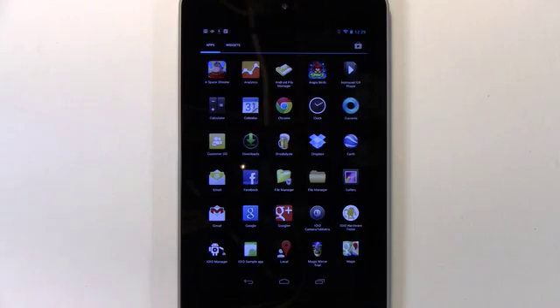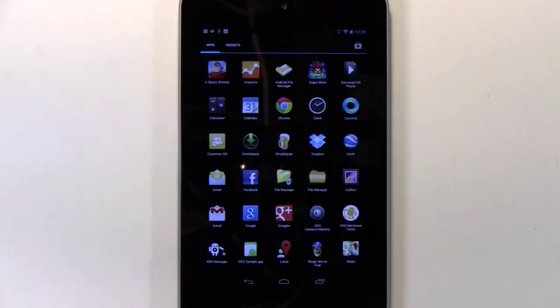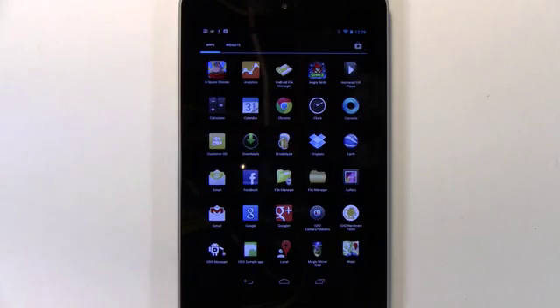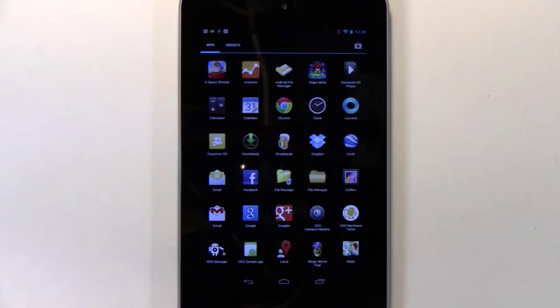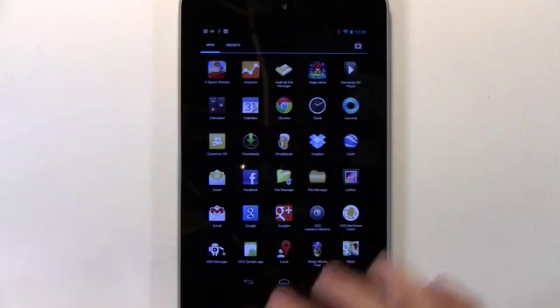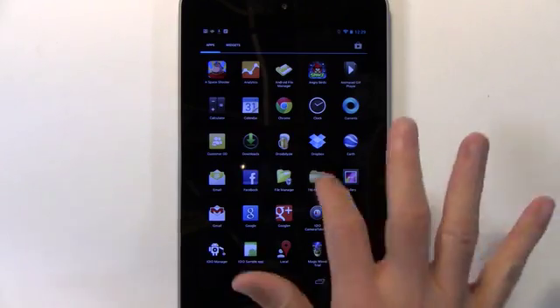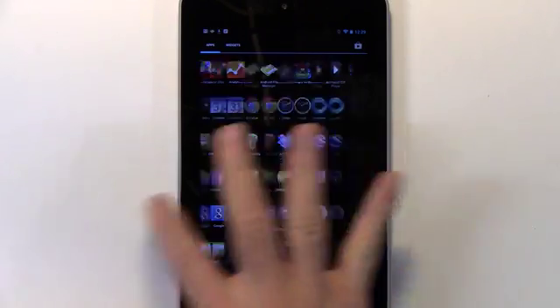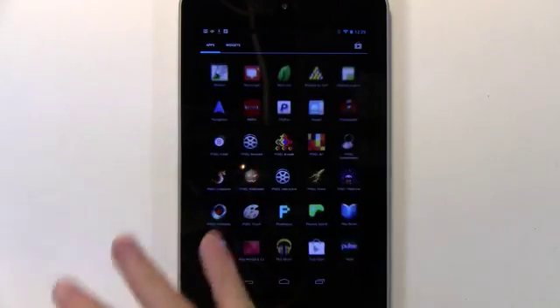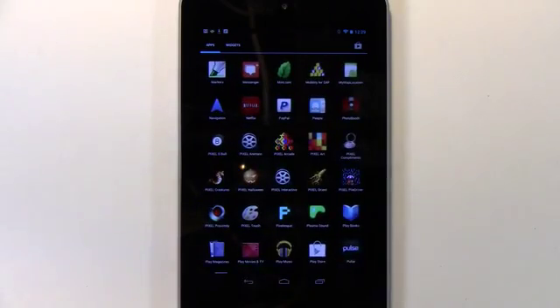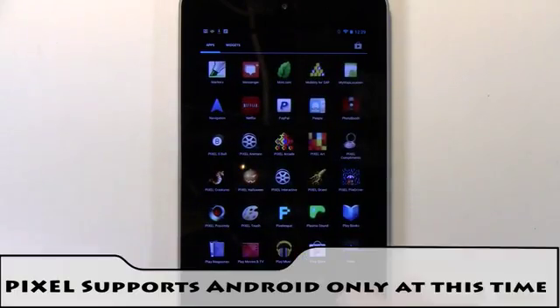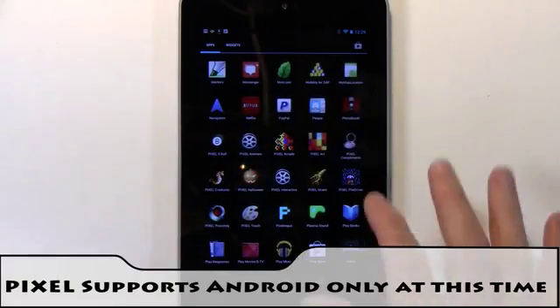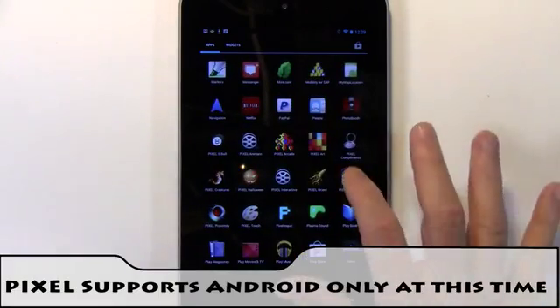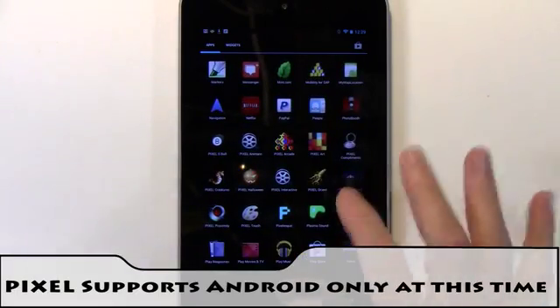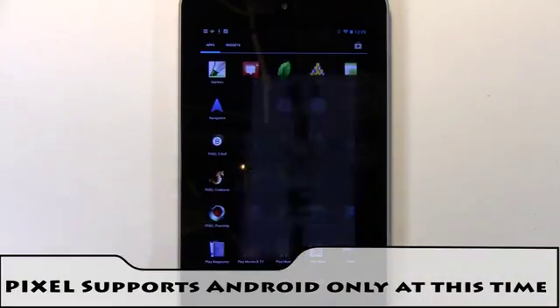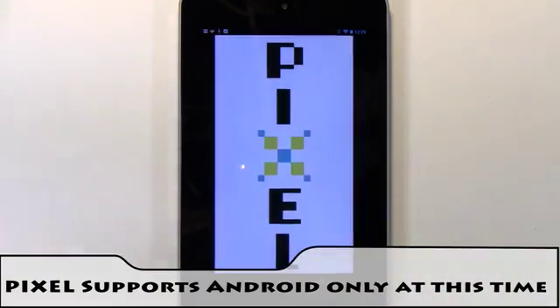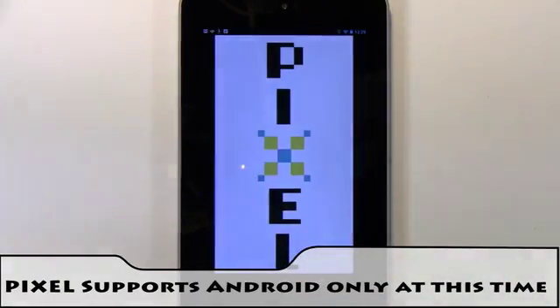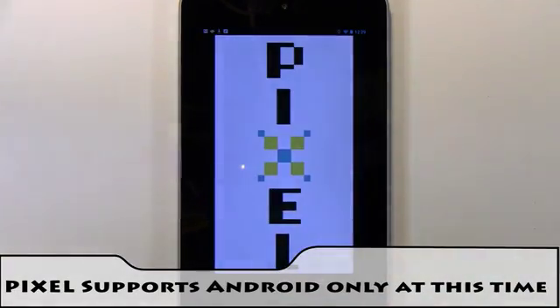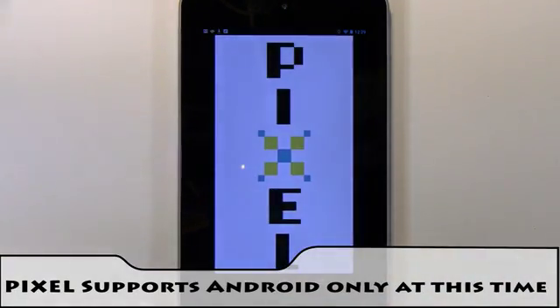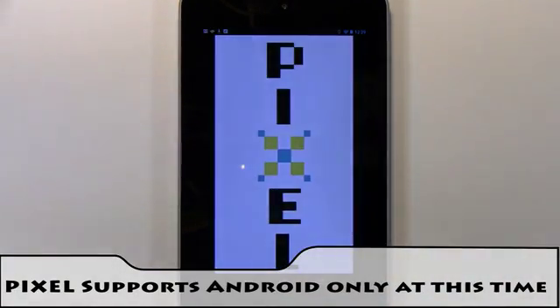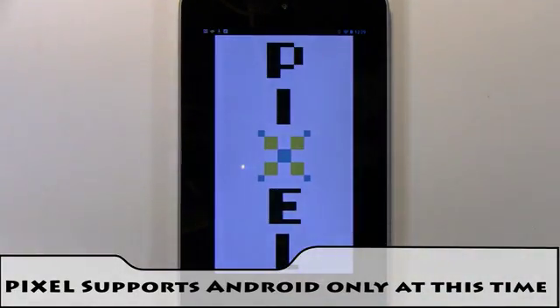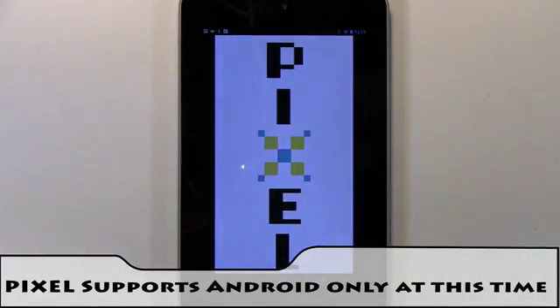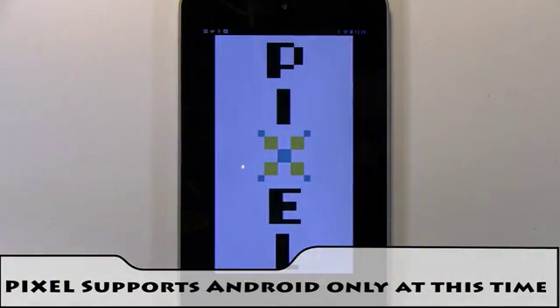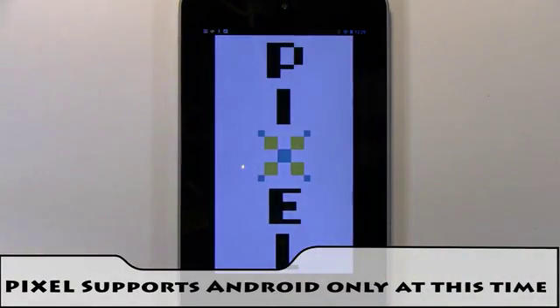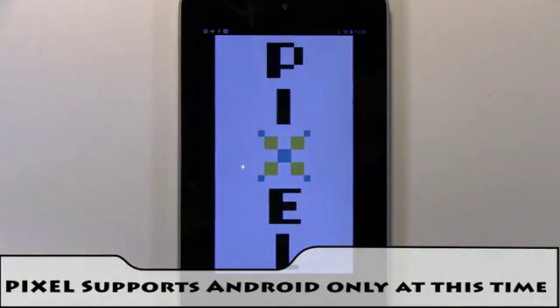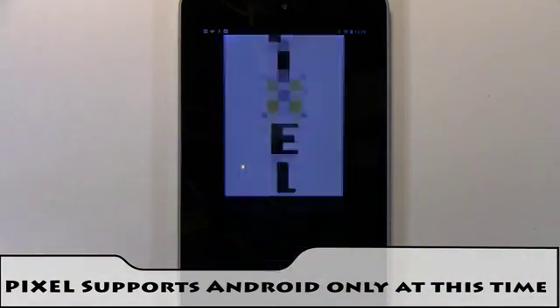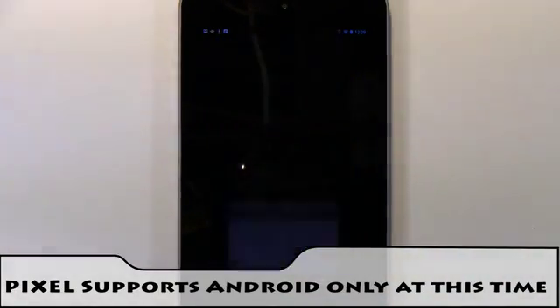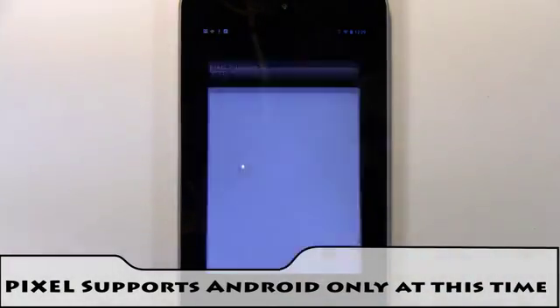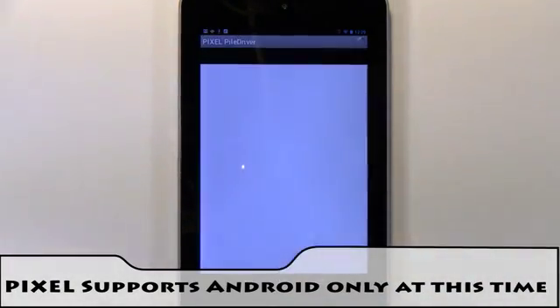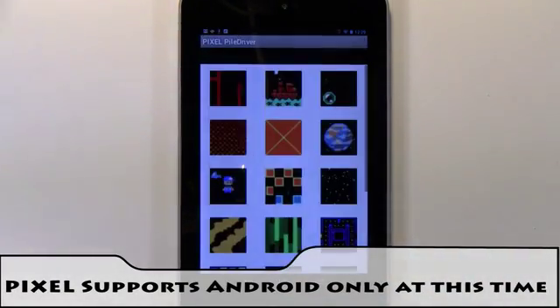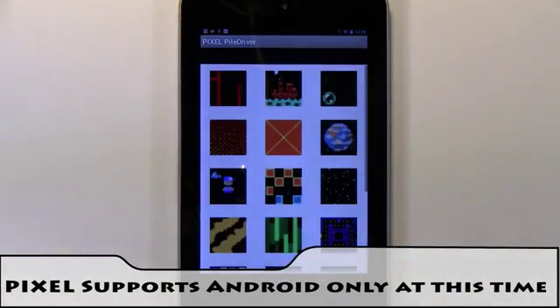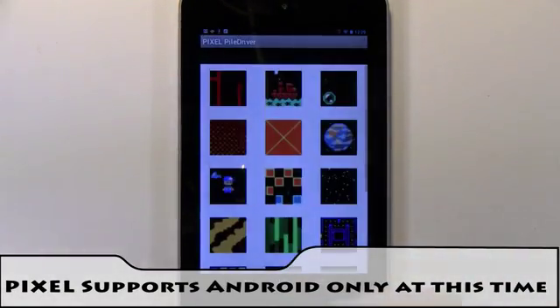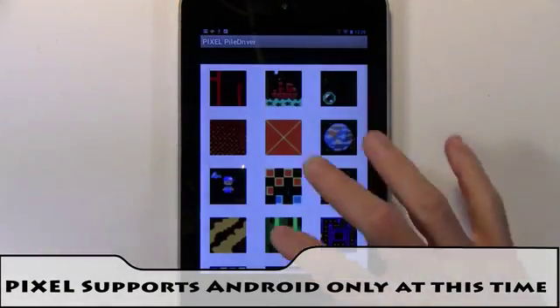Using Pixel is really easy. Just run one of Pixel's apps from your Android device and then select the image or animation you want.